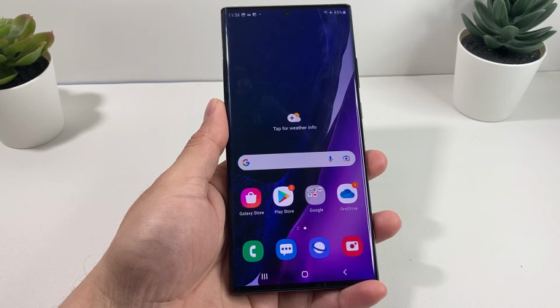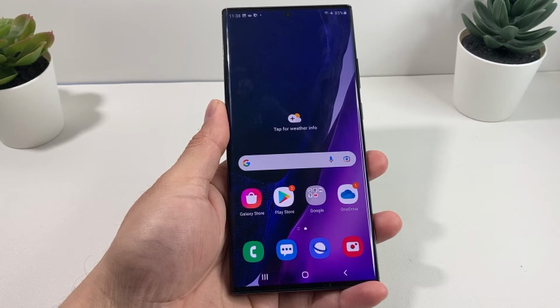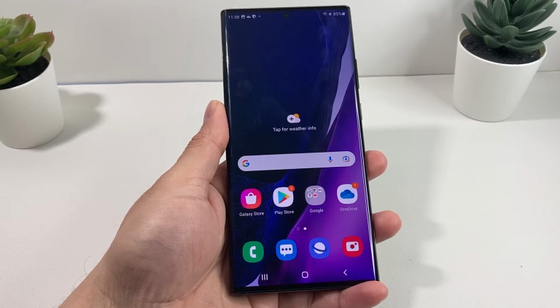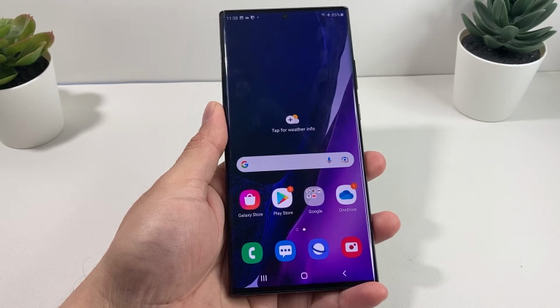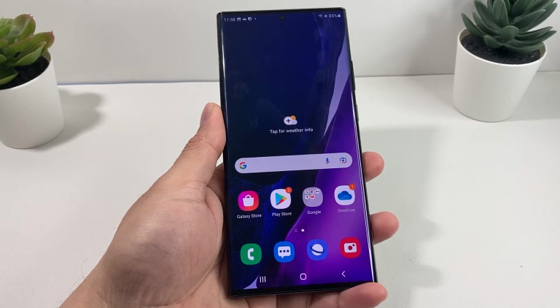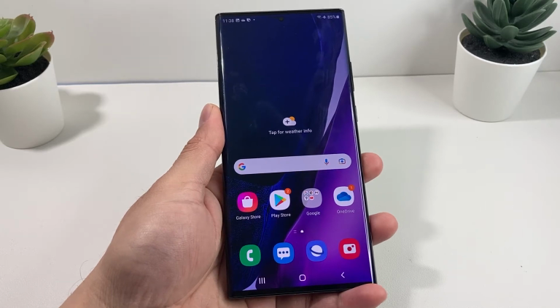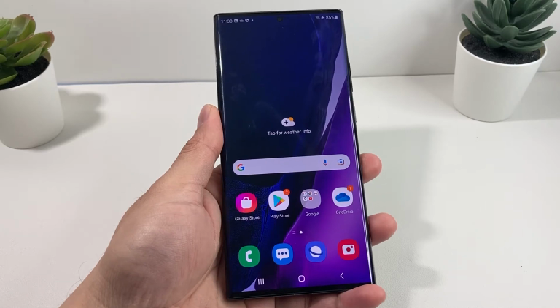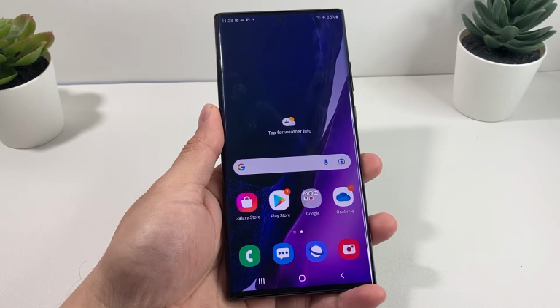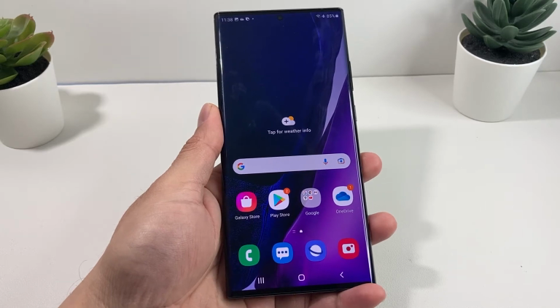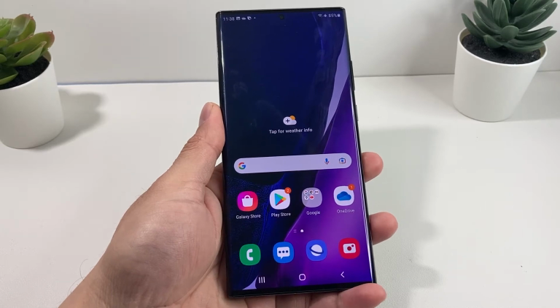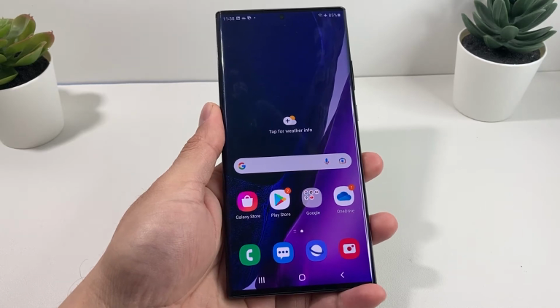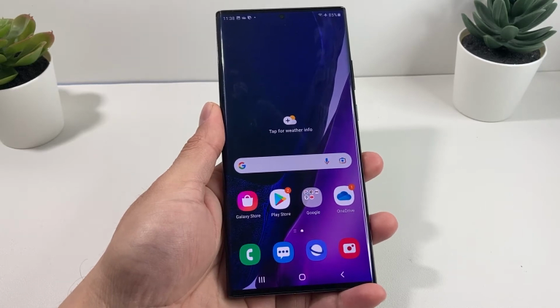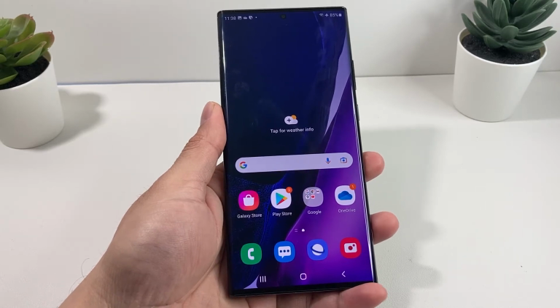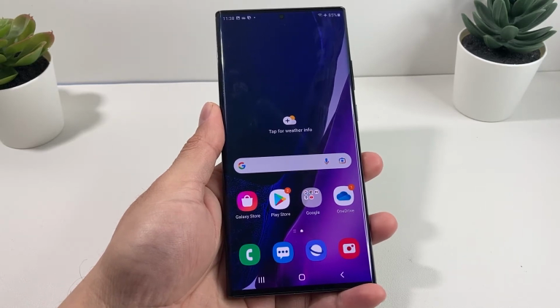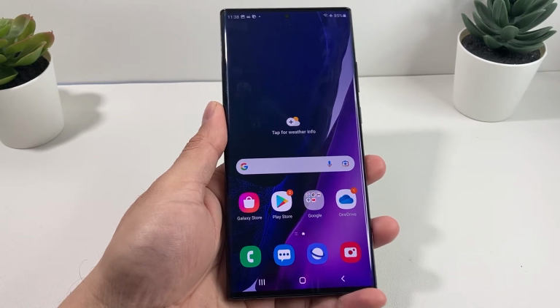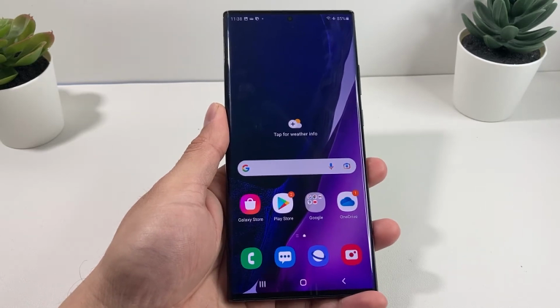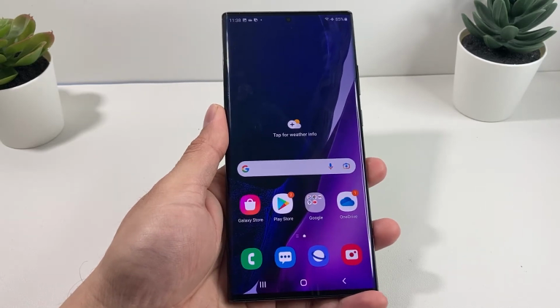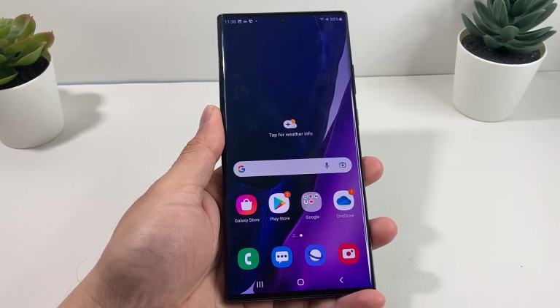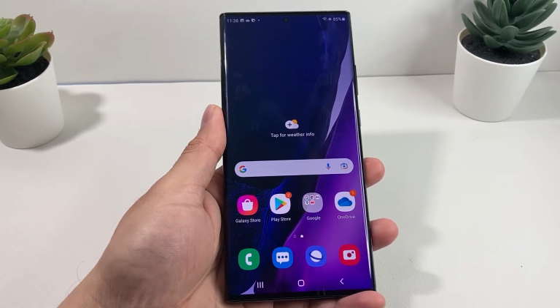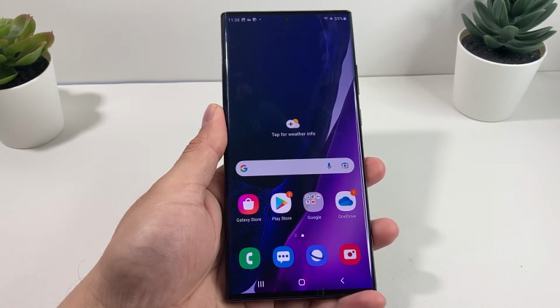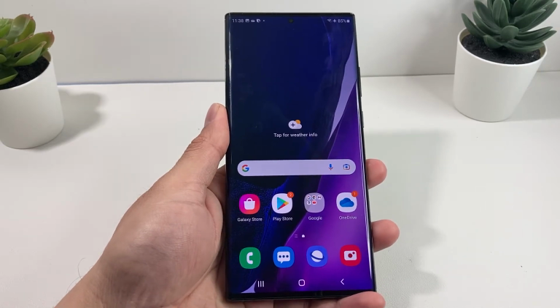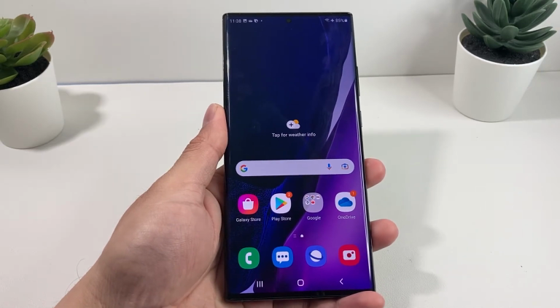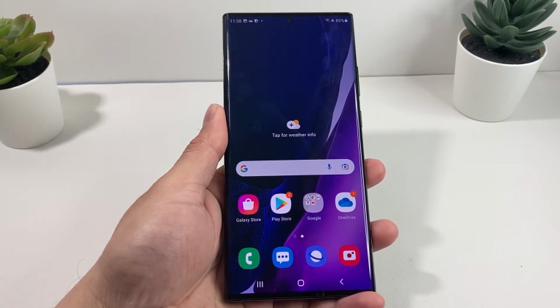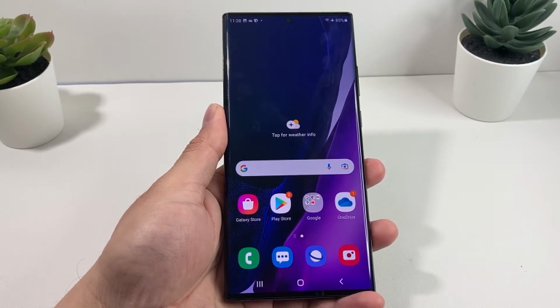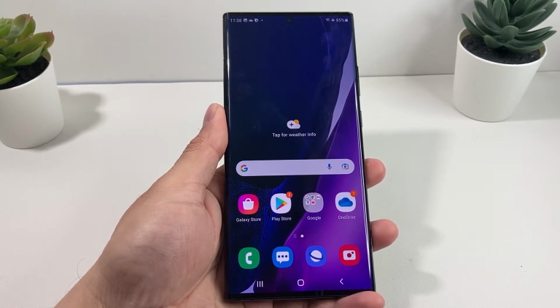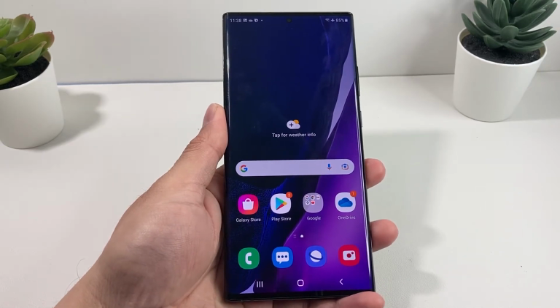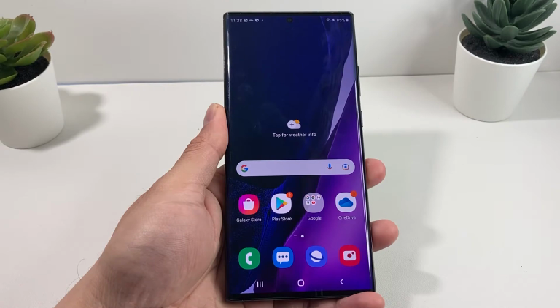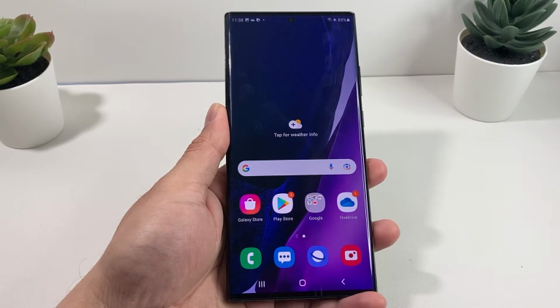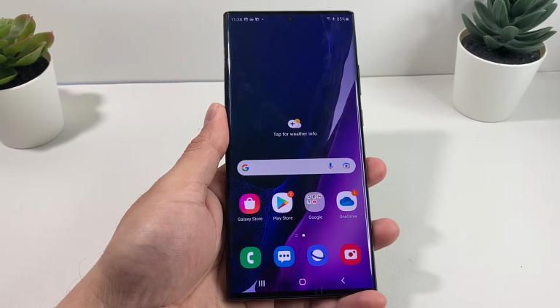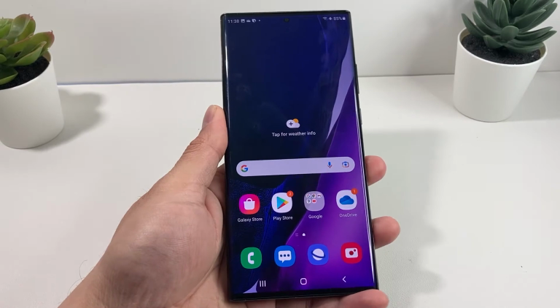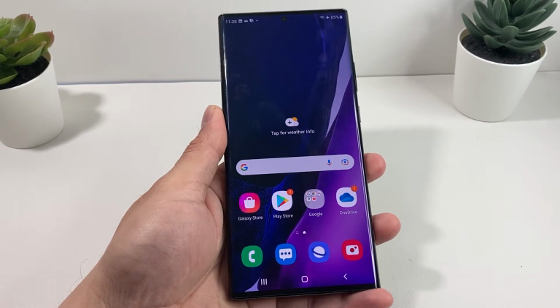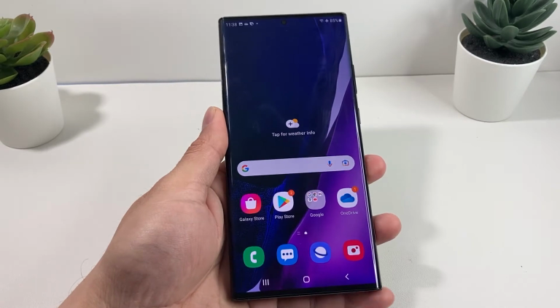Hey guys, 4S3Strad here. In this quick video, I'm going to show you how to take a screenshot on your Note 20 Ultra.